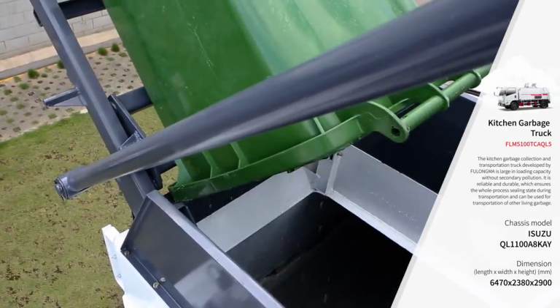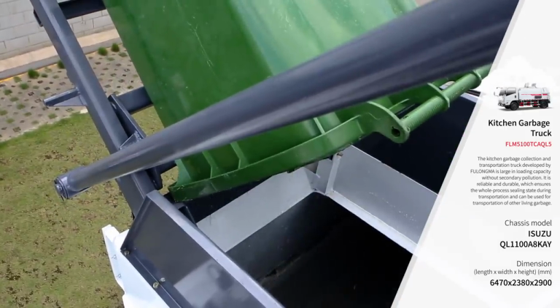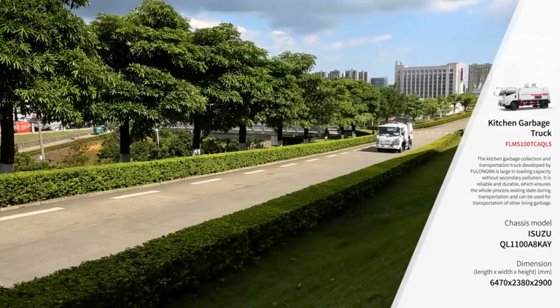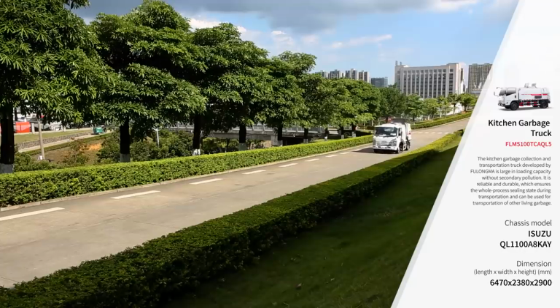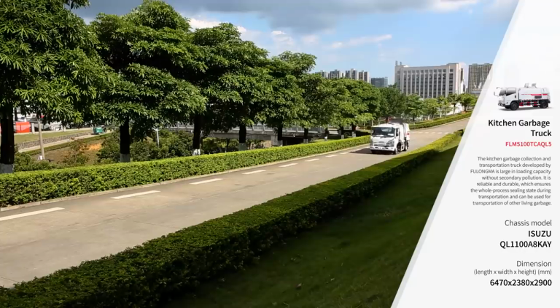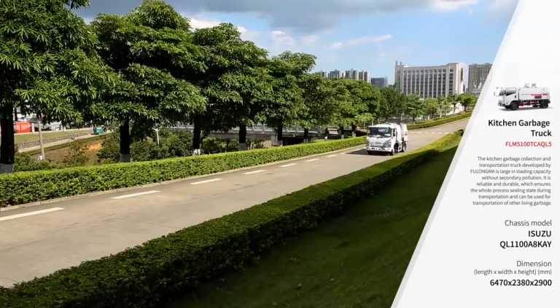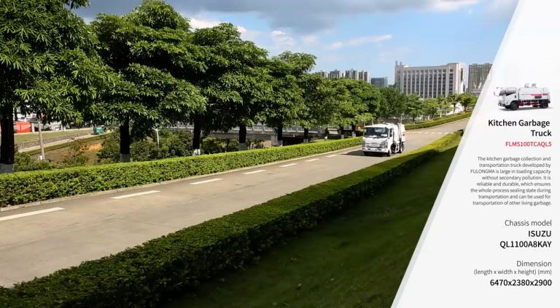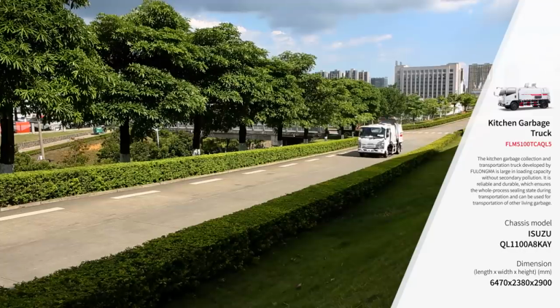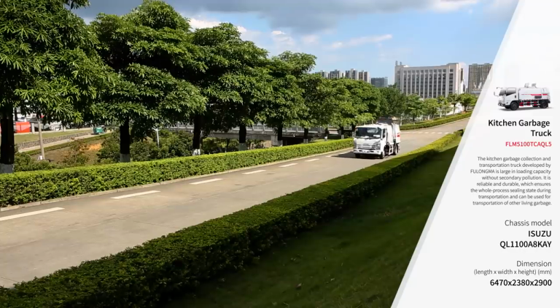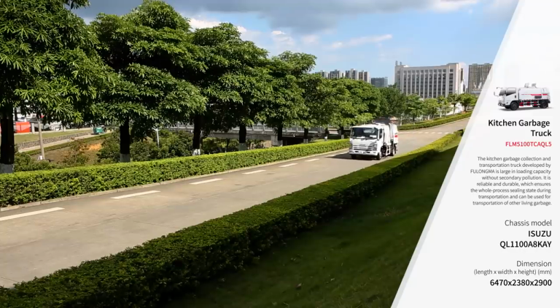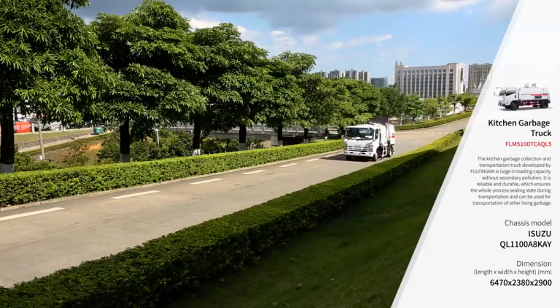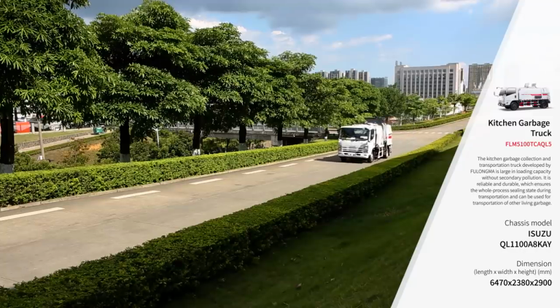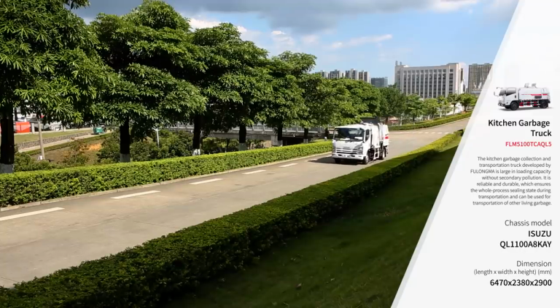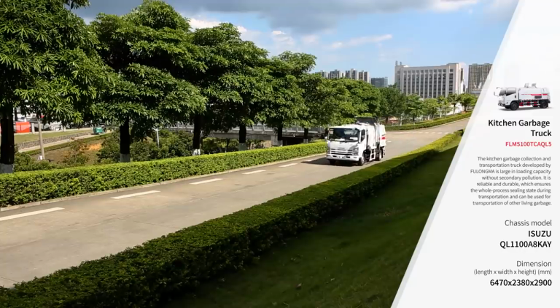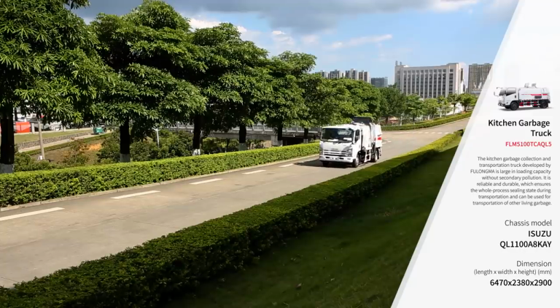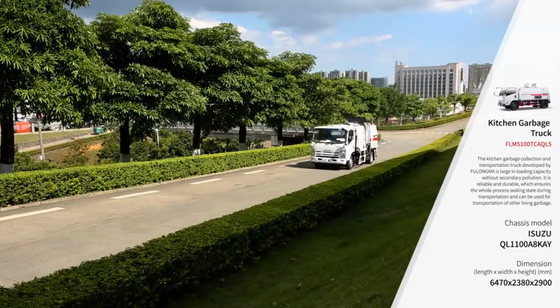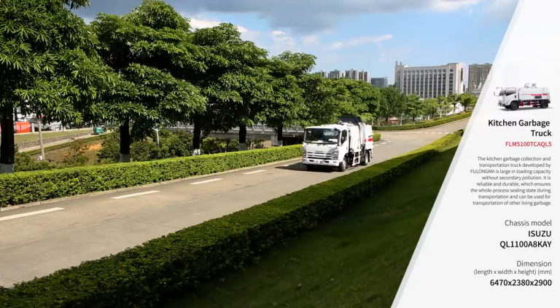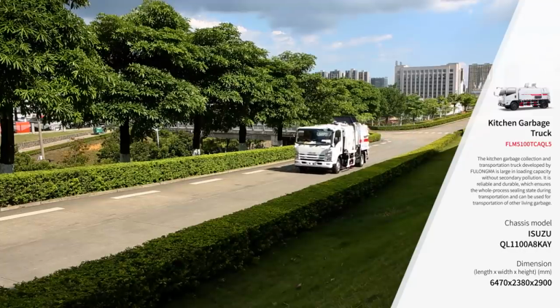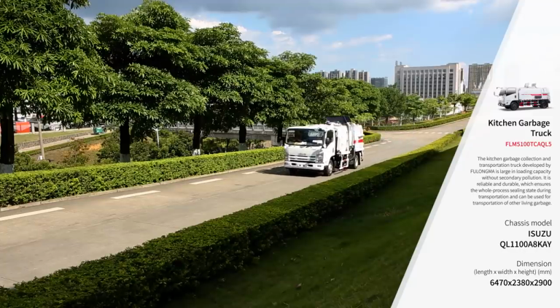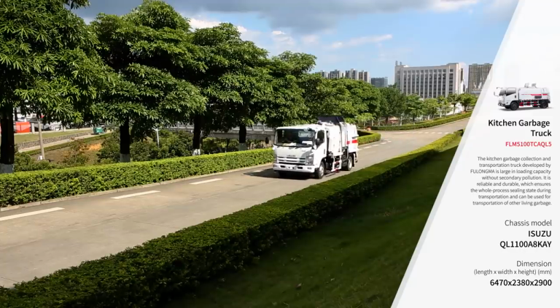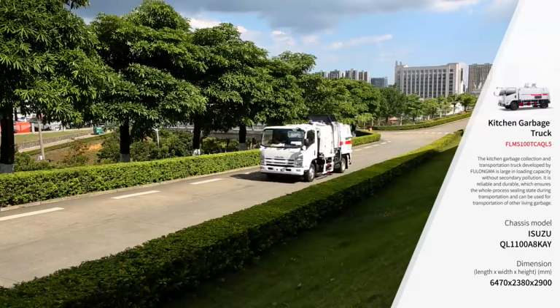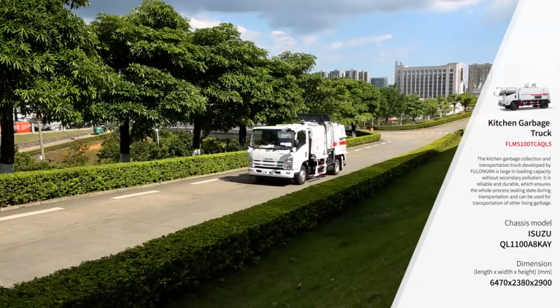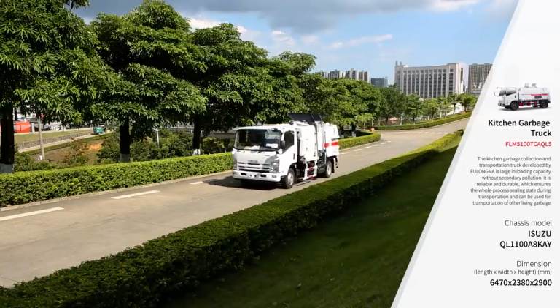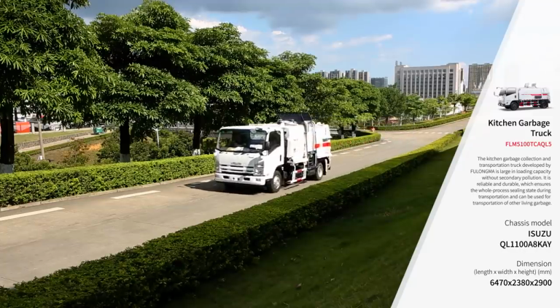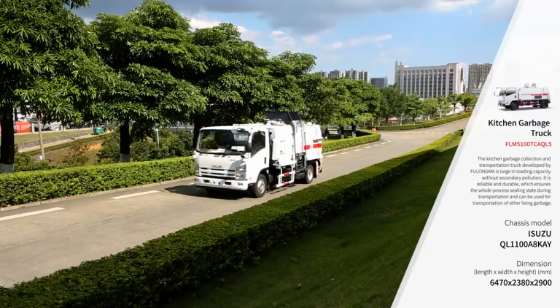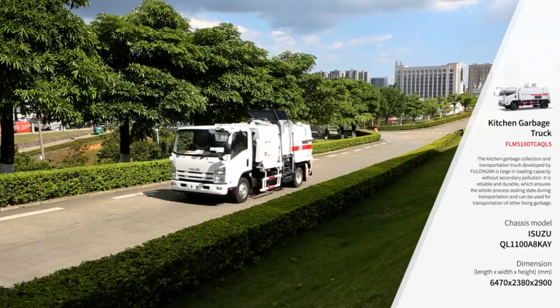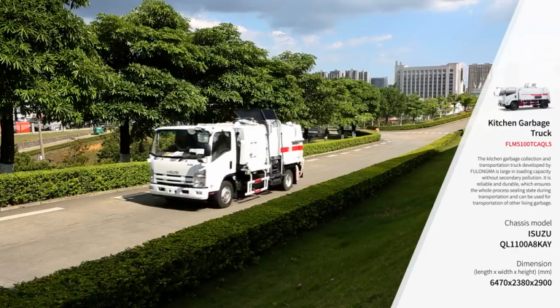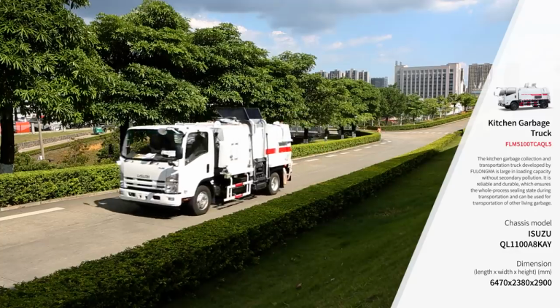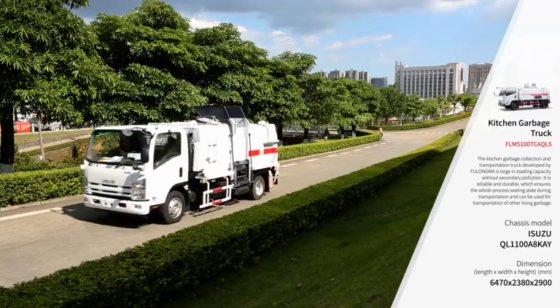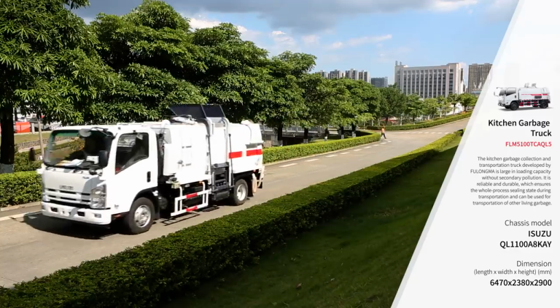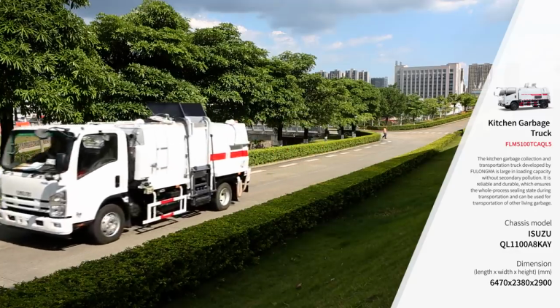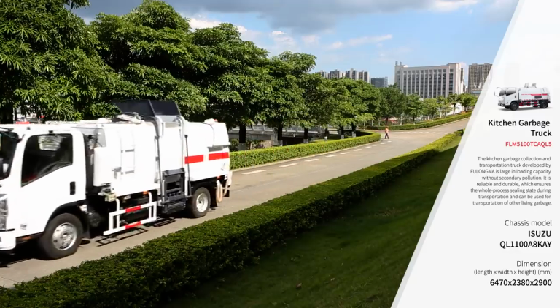It optimizes the environmental quality of residents and reduces the pollution caused by scattered garbage.